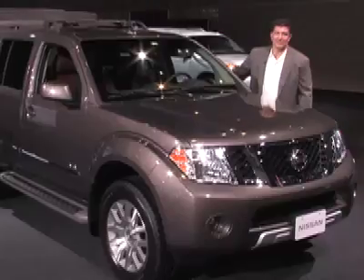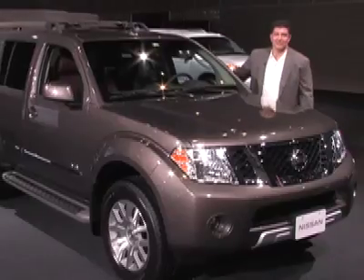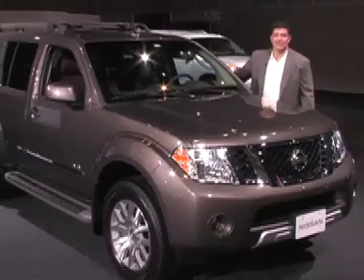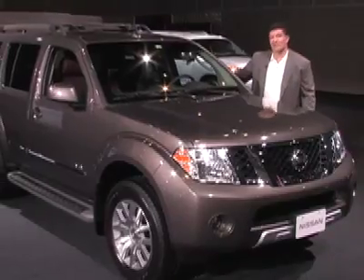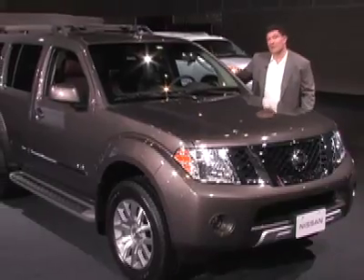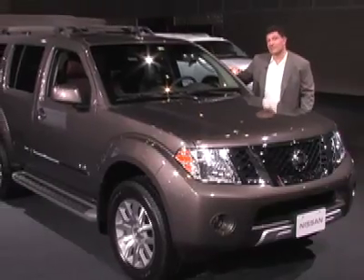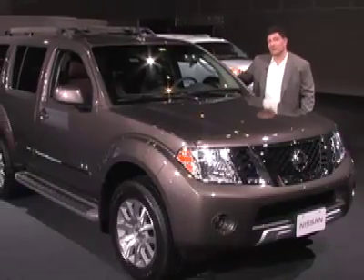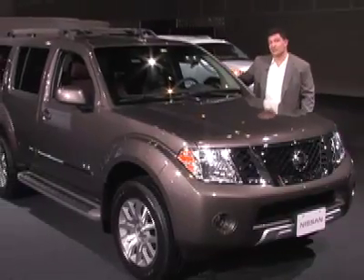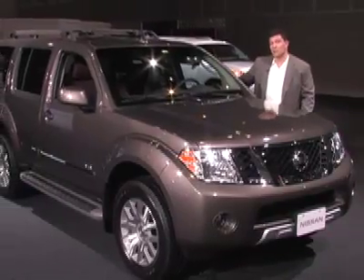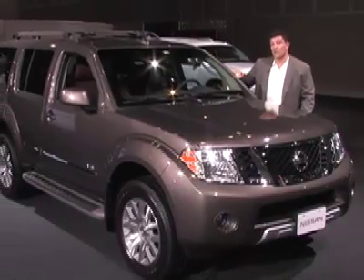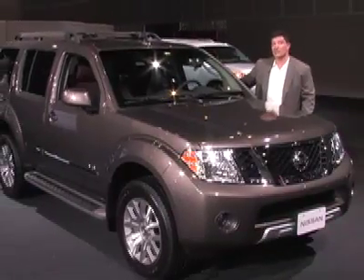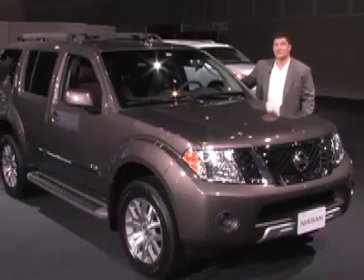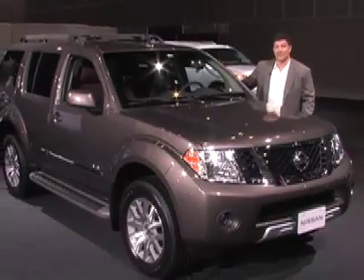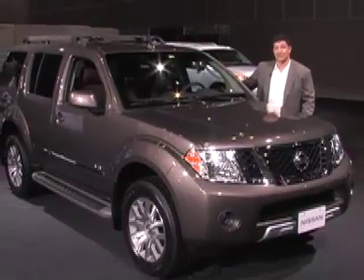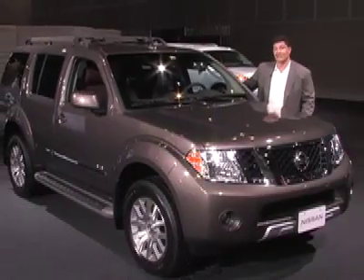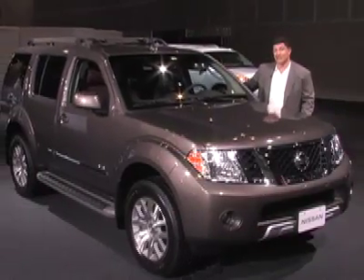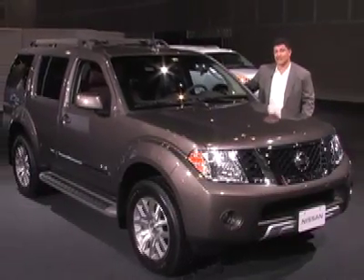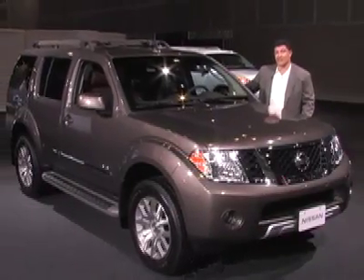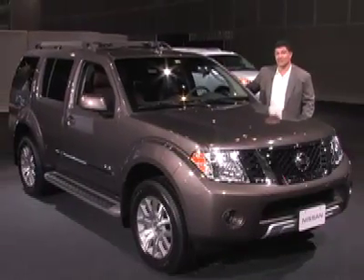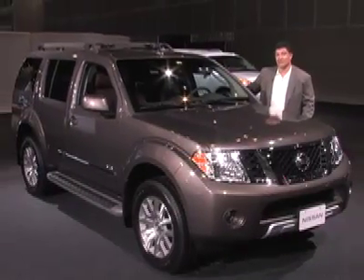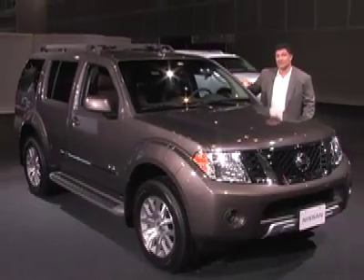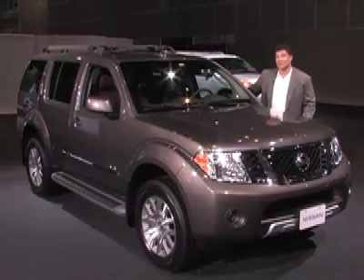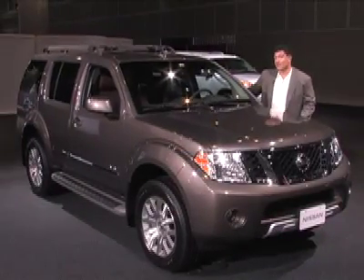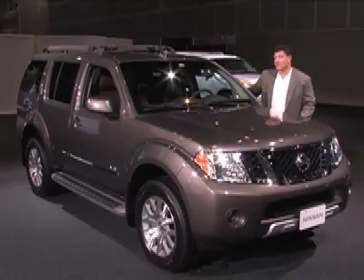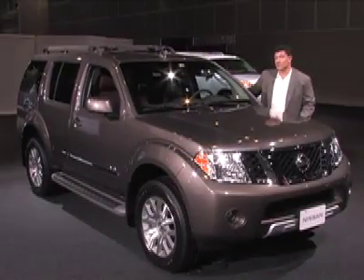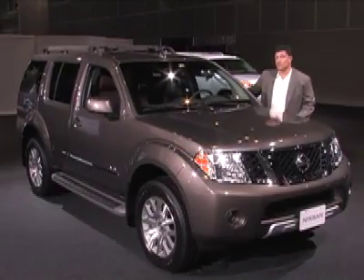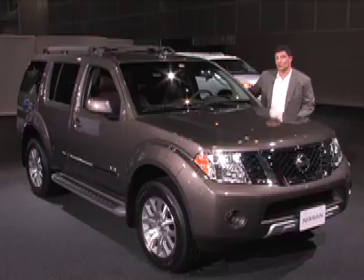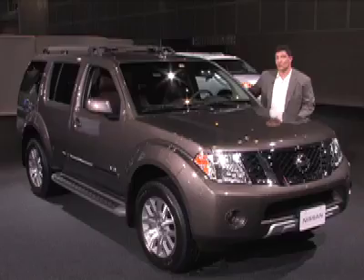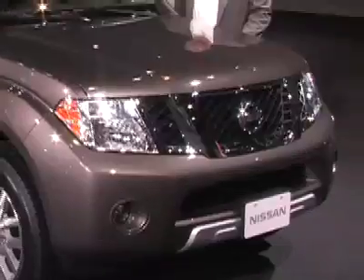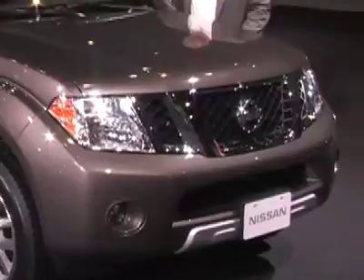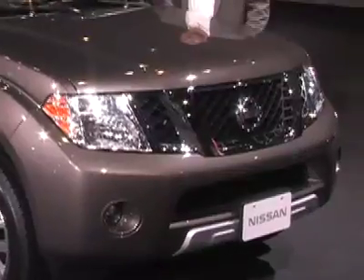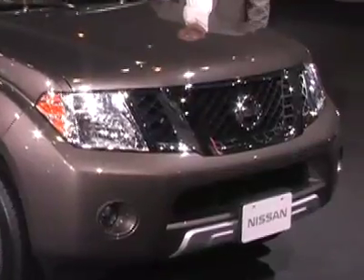The Nissan Pathfinder is a well-kept secret in a dying segment, but that doesn't mean you should overlook this SUV.